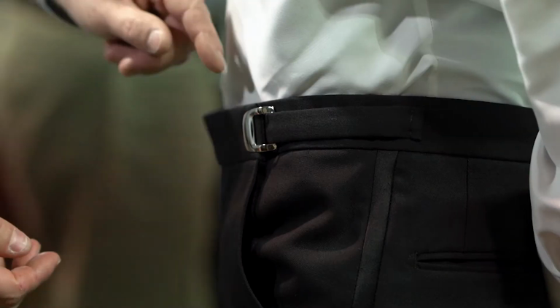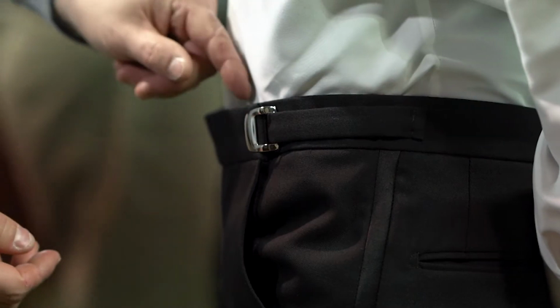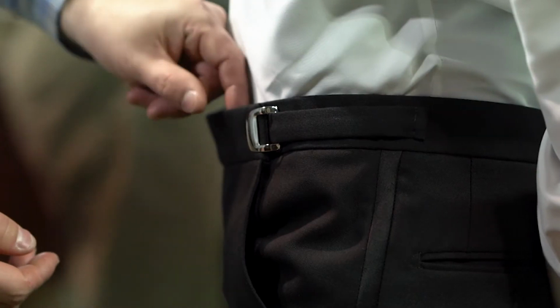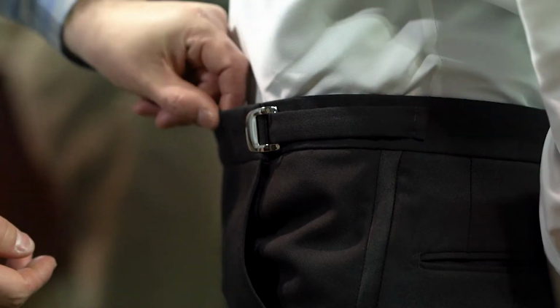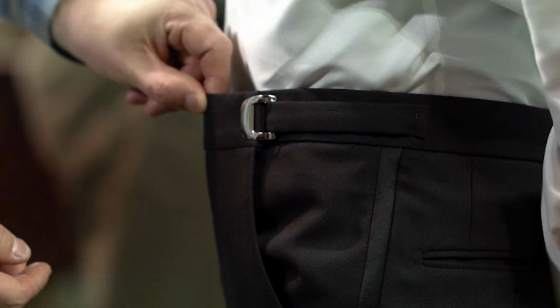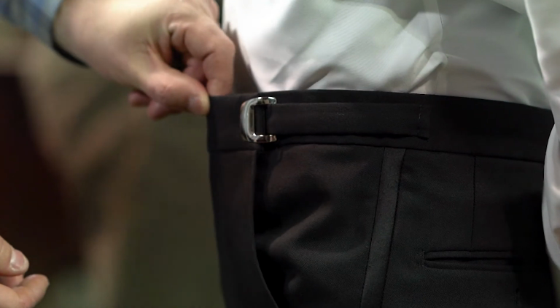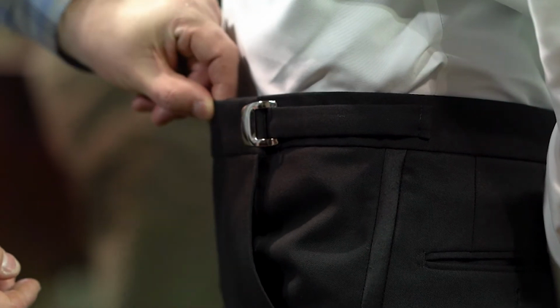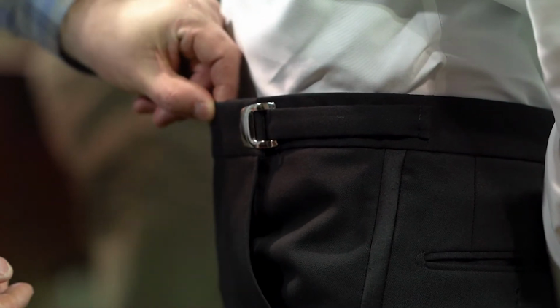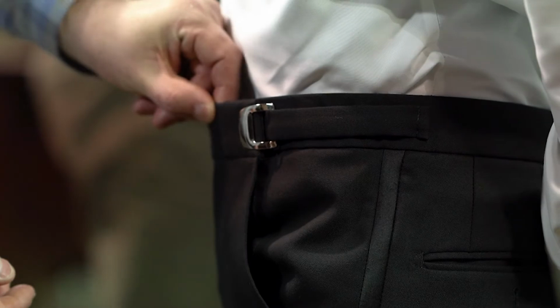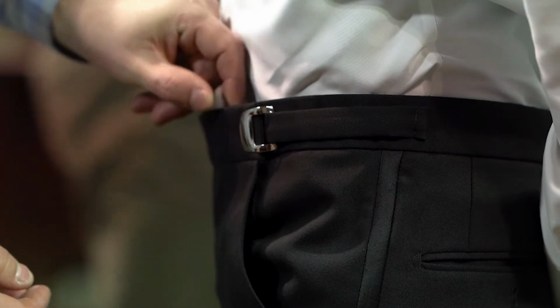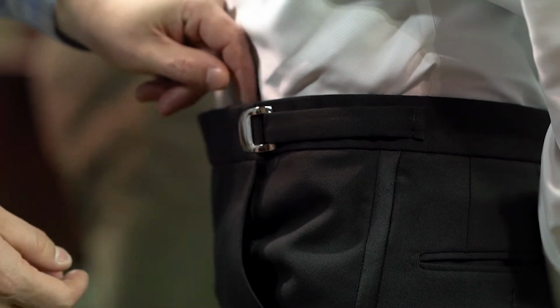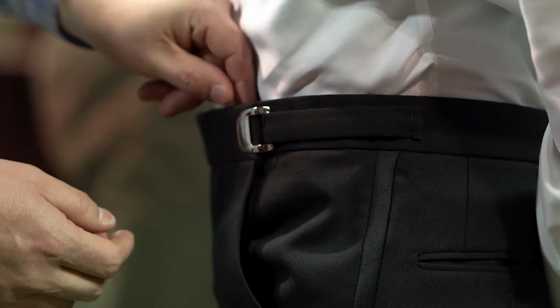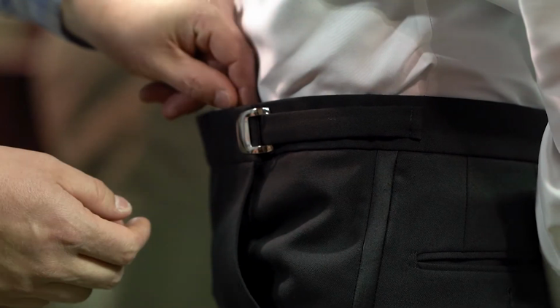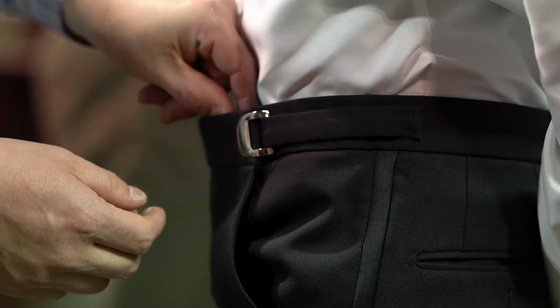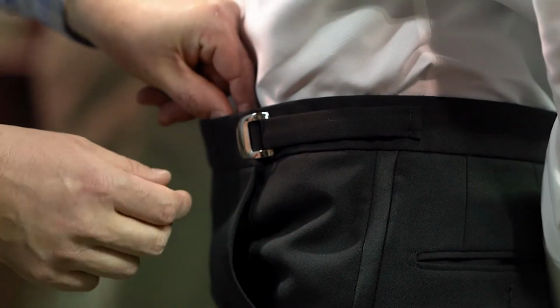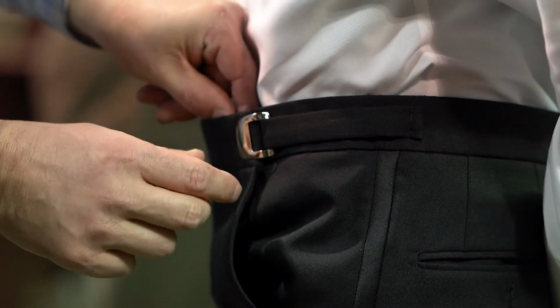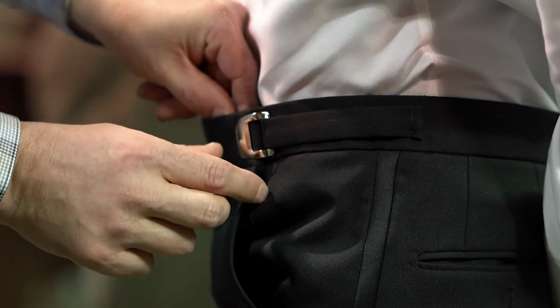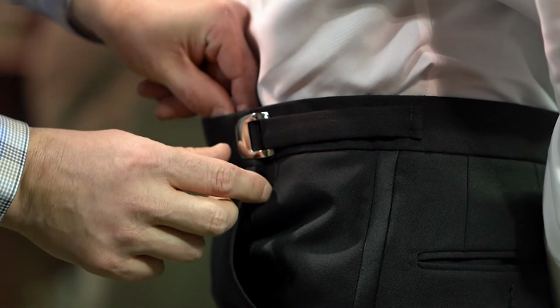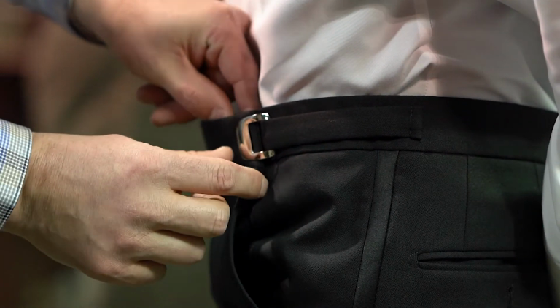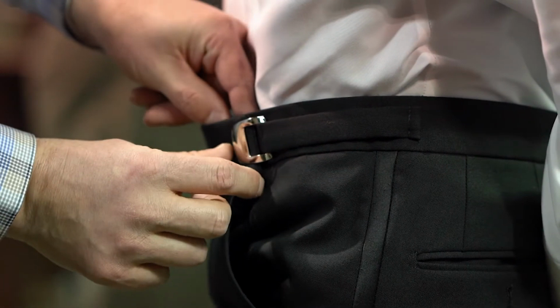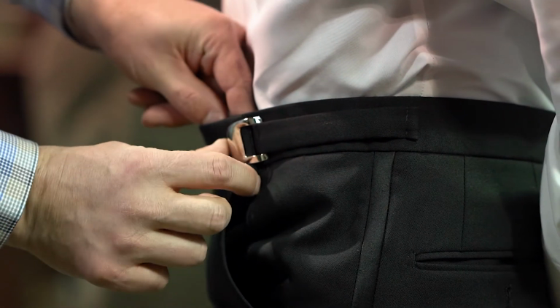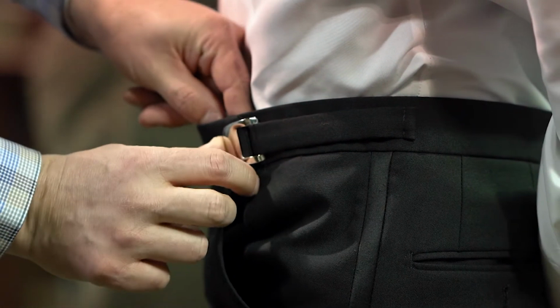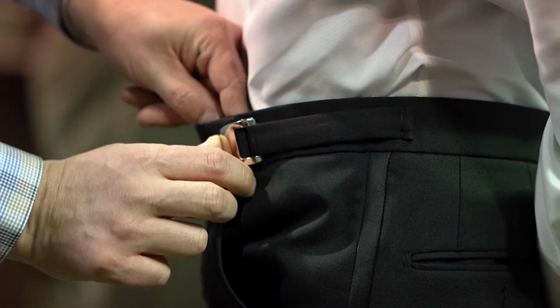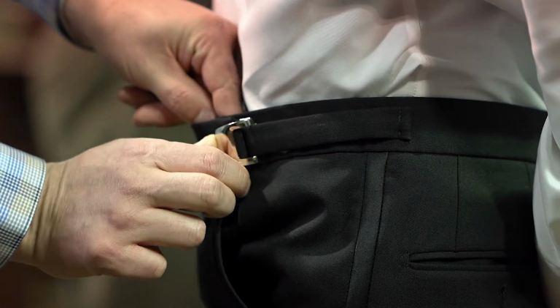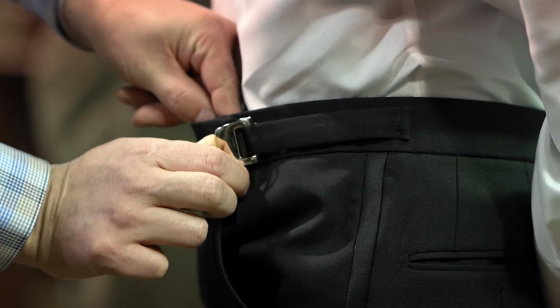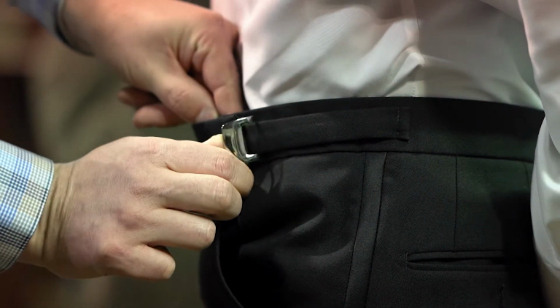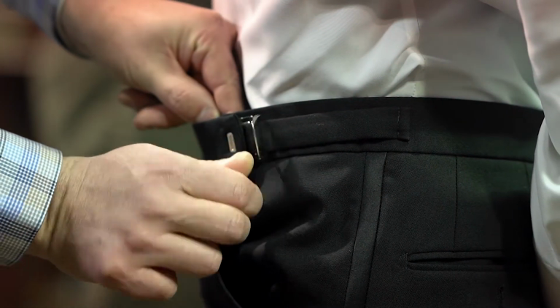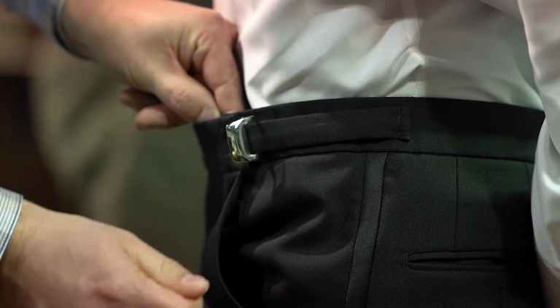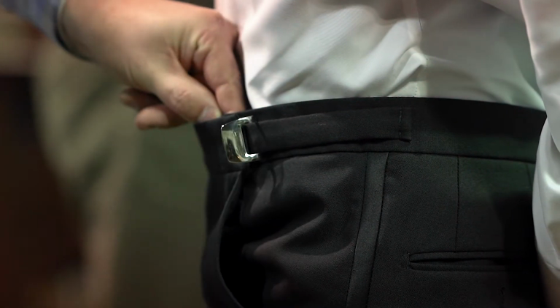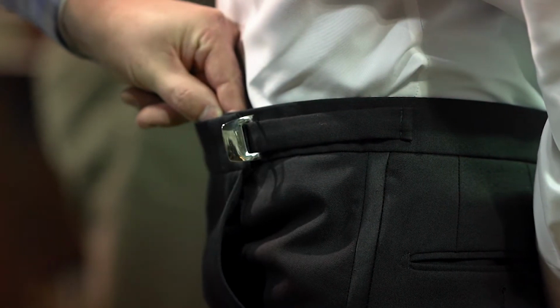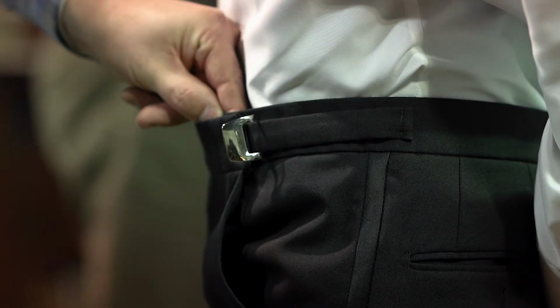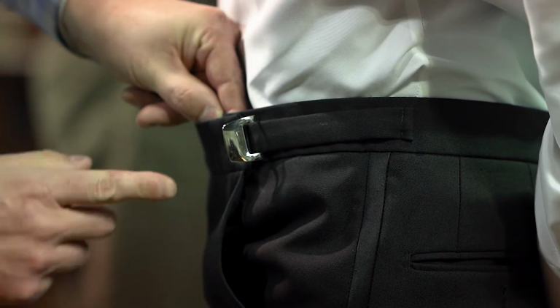Jared's tried on his pants and they're very loose. Sometimes when they come in, they might be all the way out or all the way in.